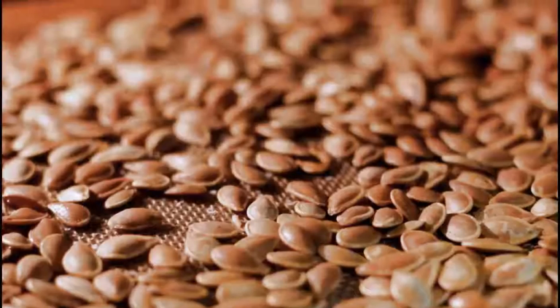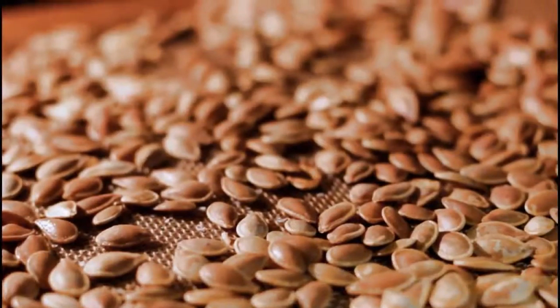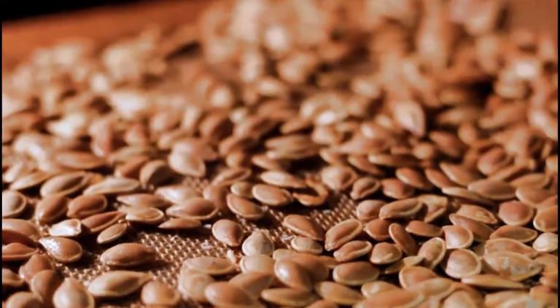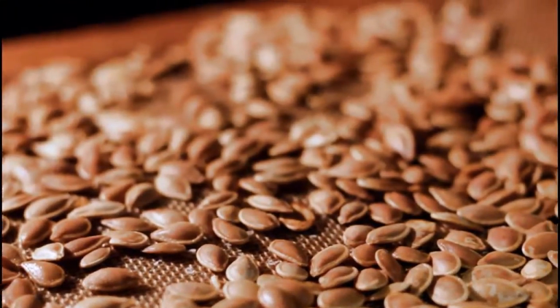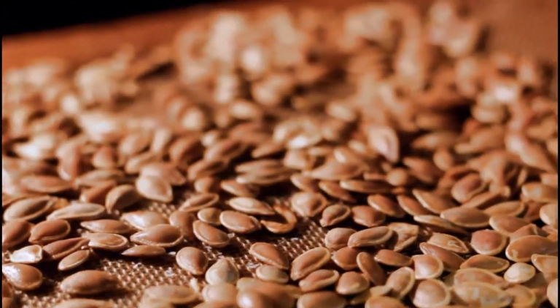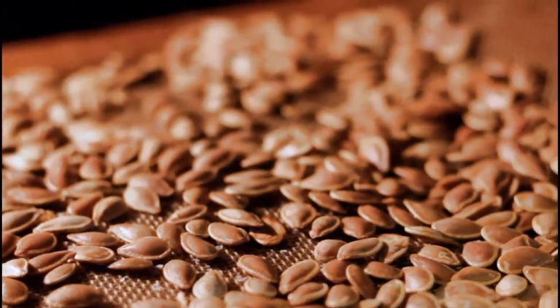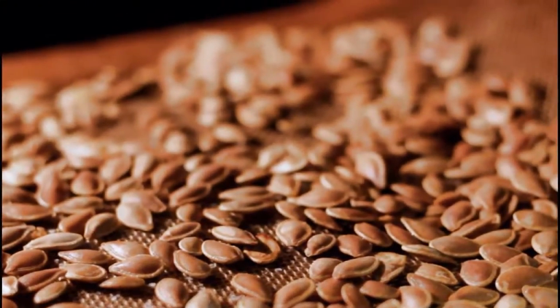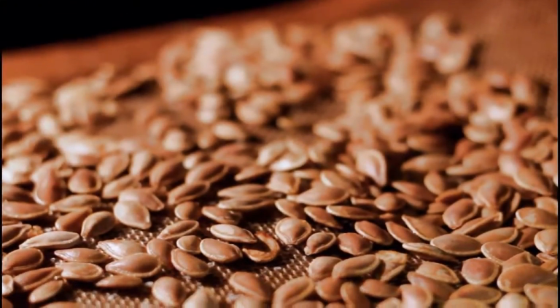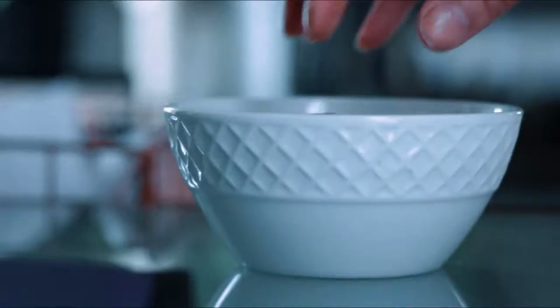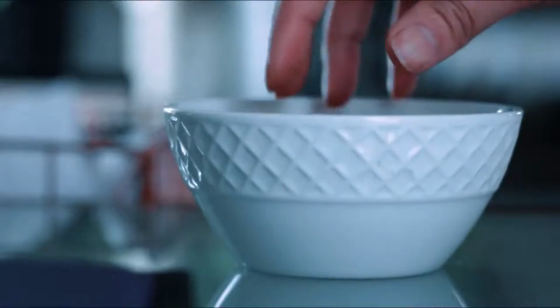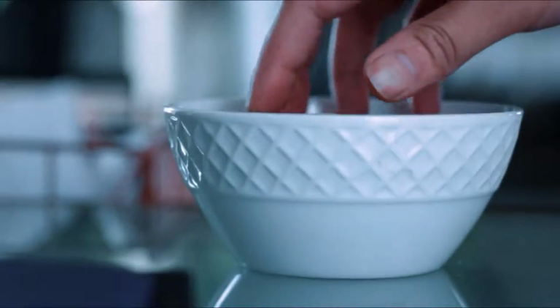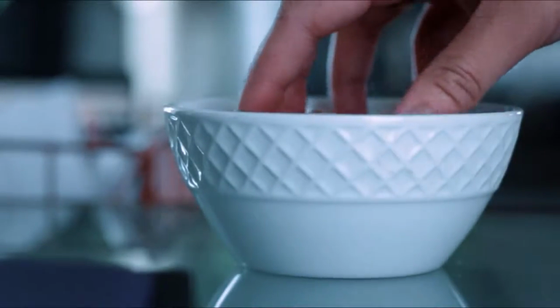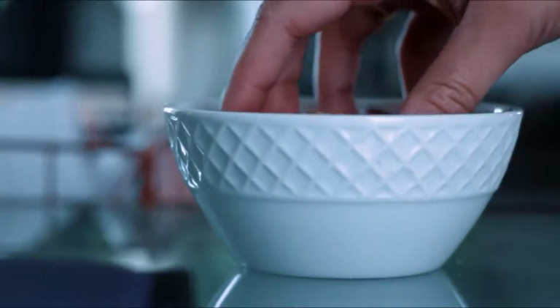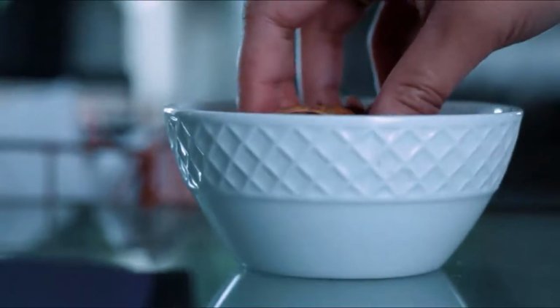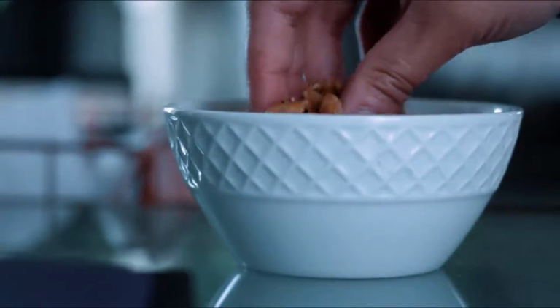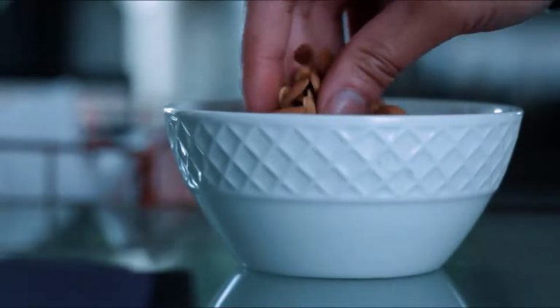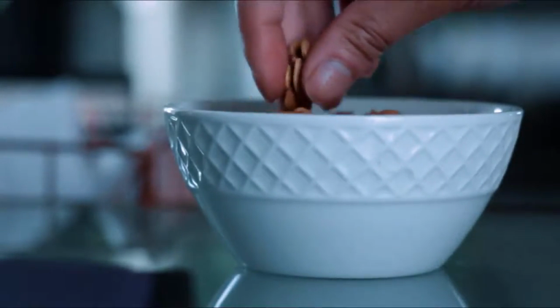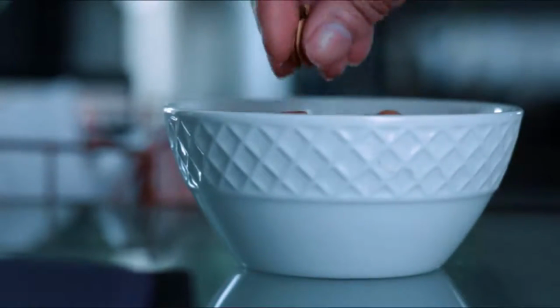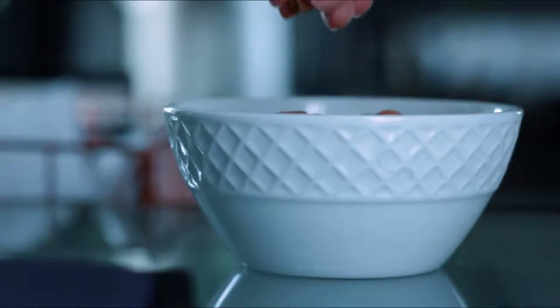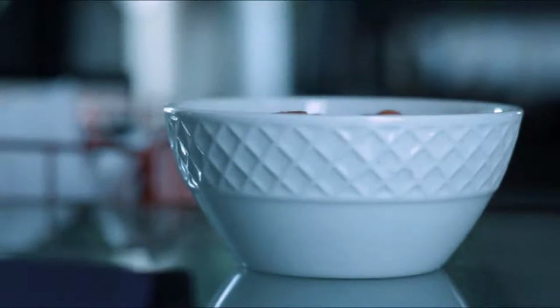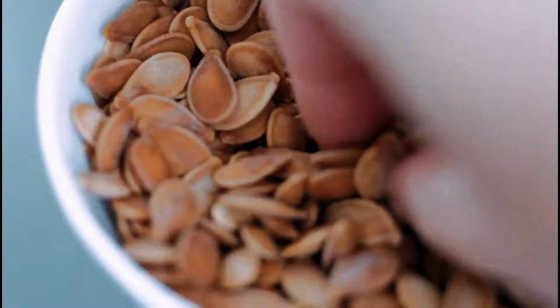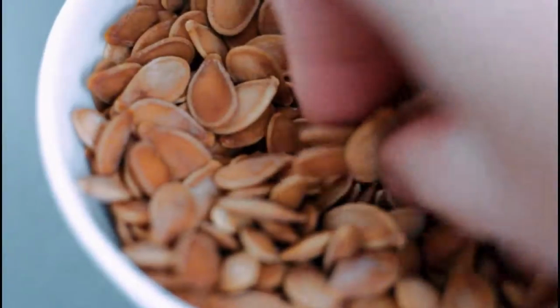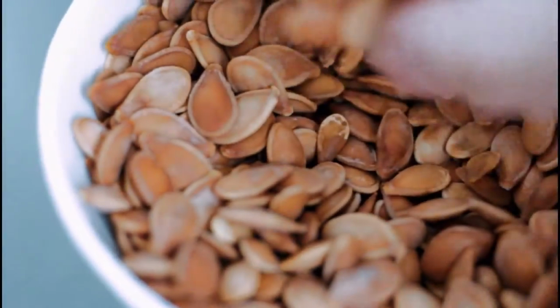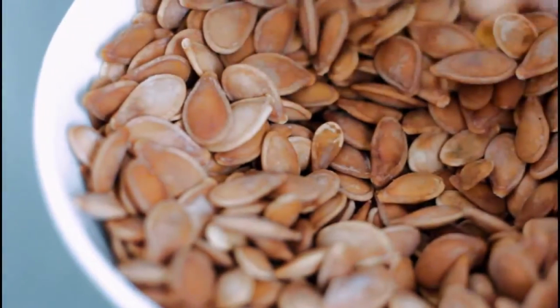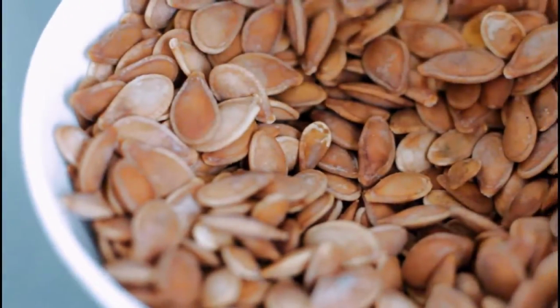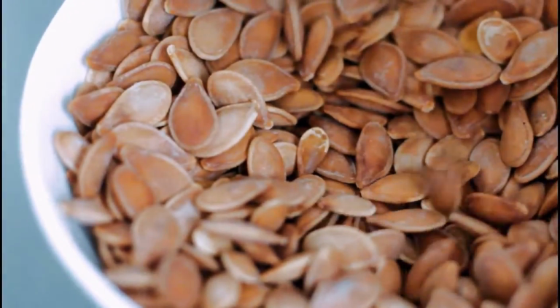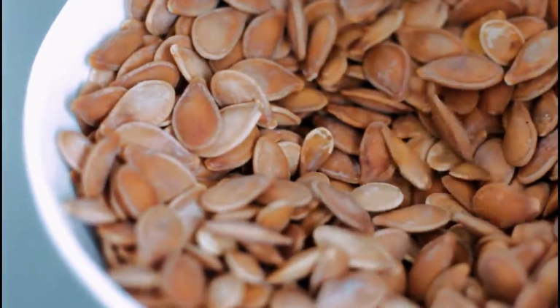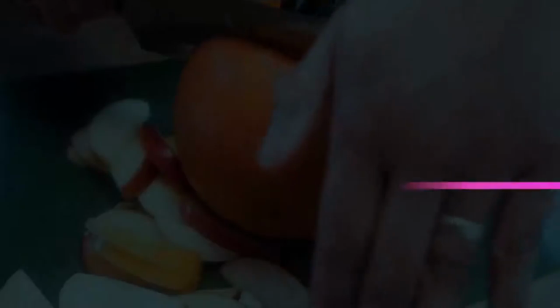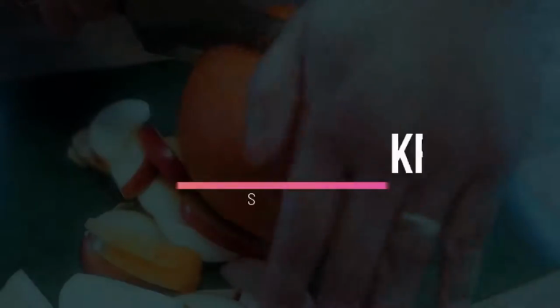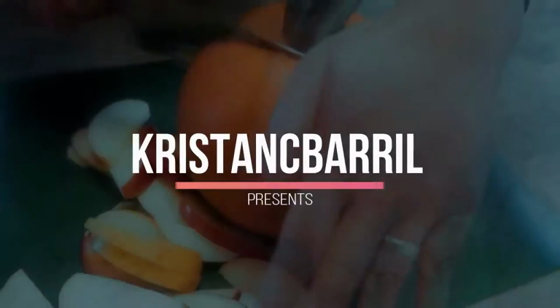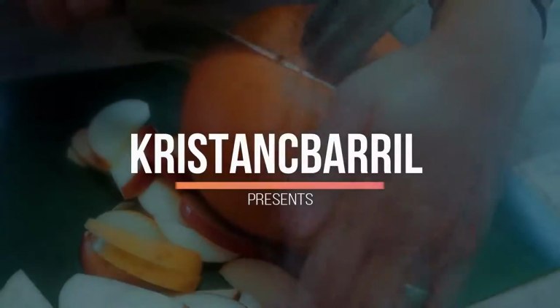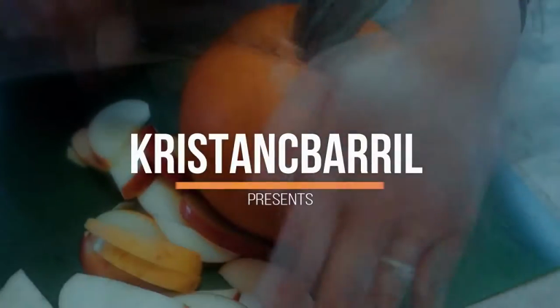Hey guys, welcome back to Krista NC Burrill. Today we're going to be roasting those pumpkin seeds from last week's pumpkin pie.